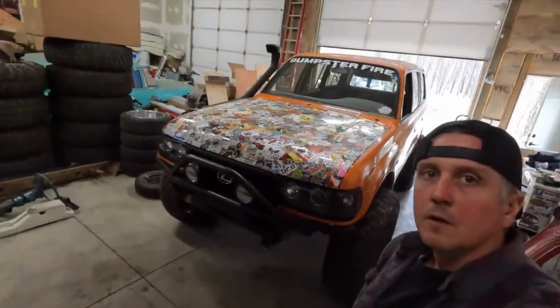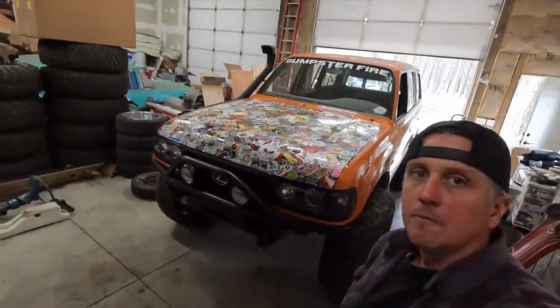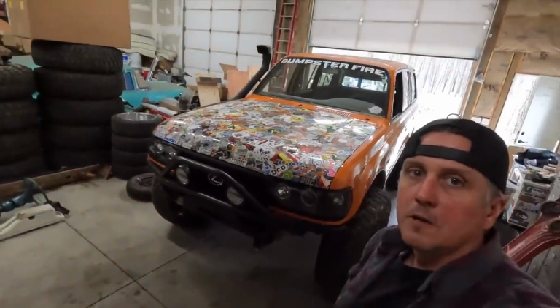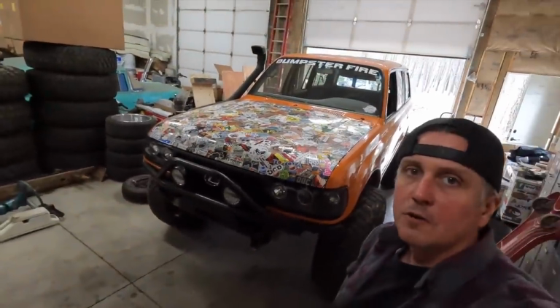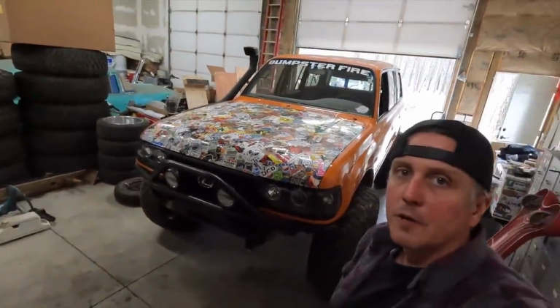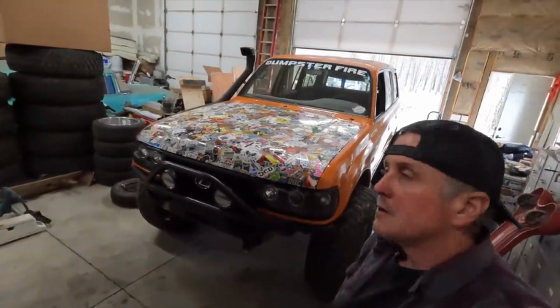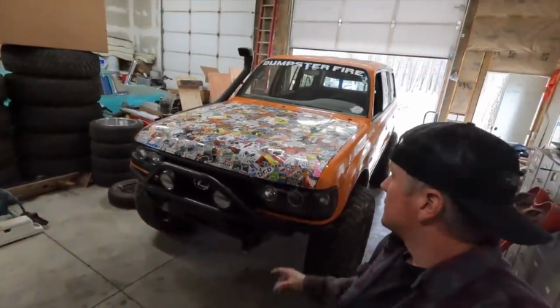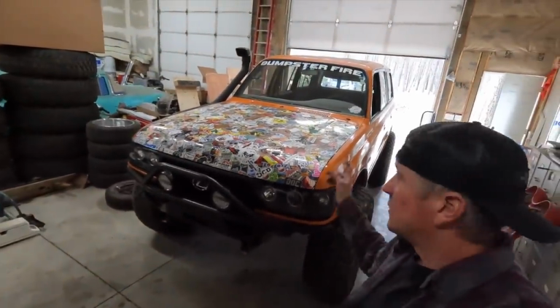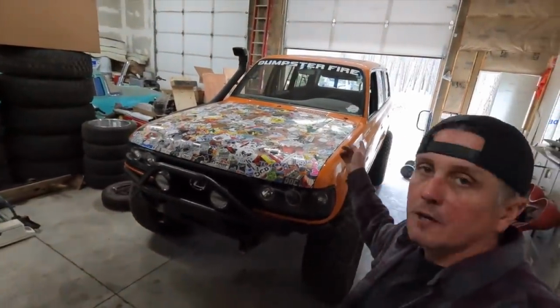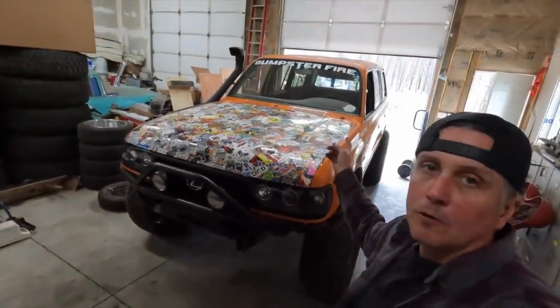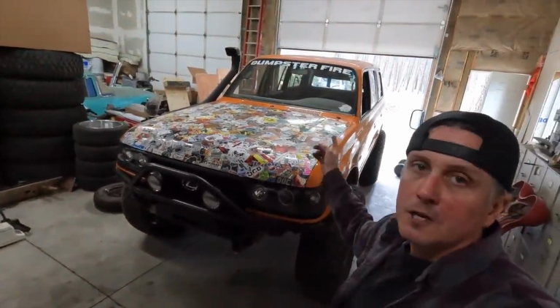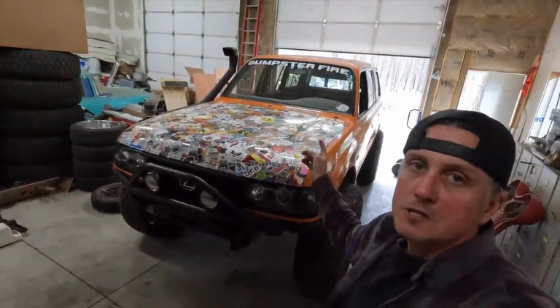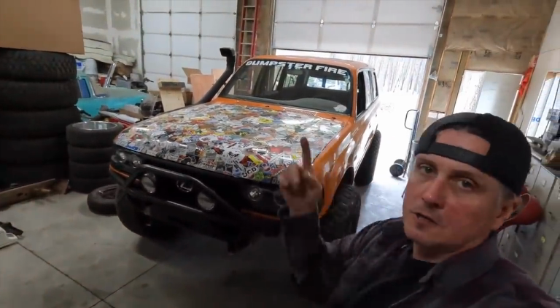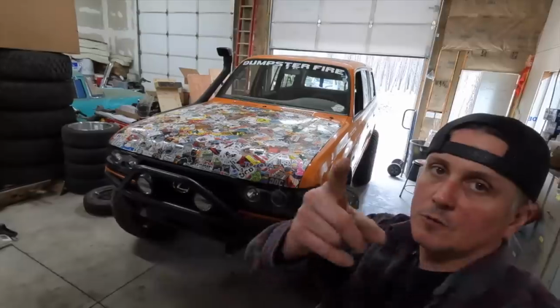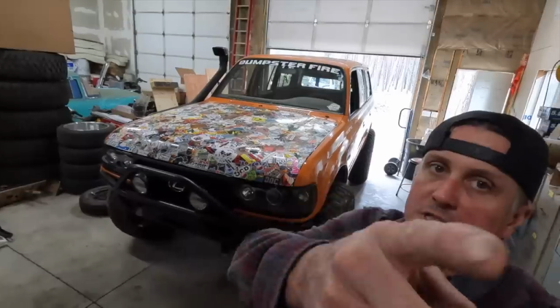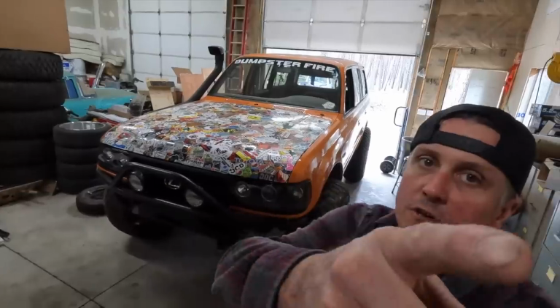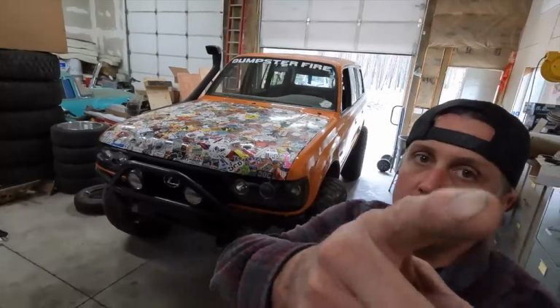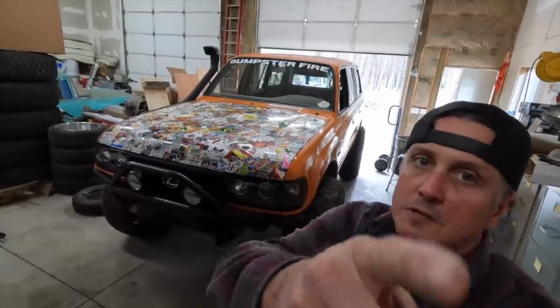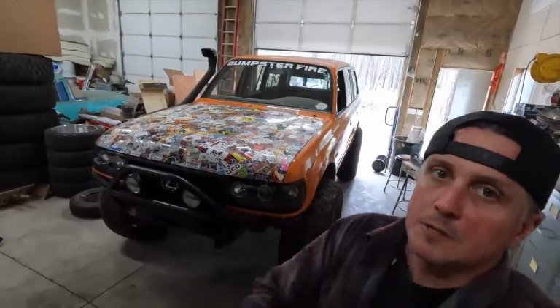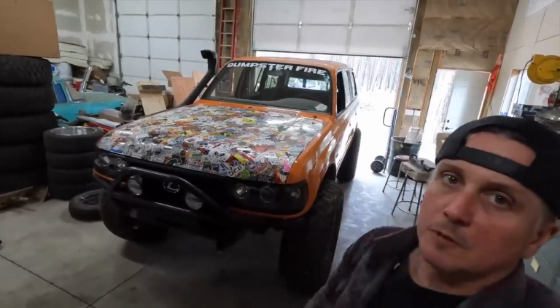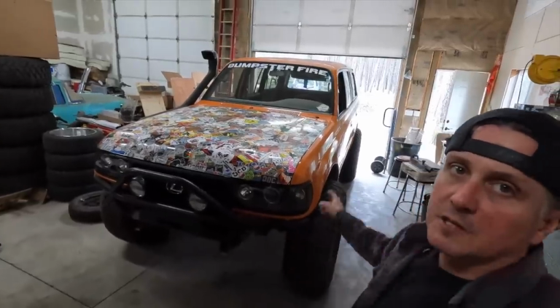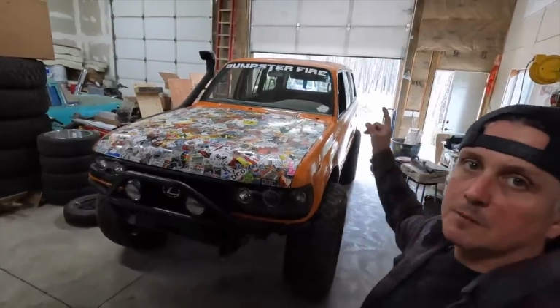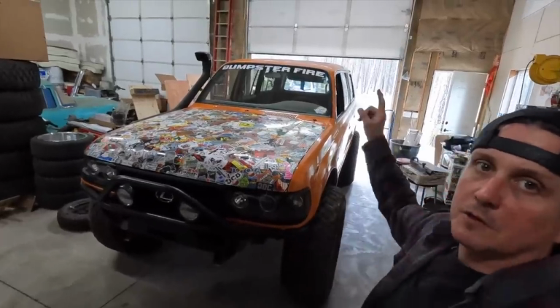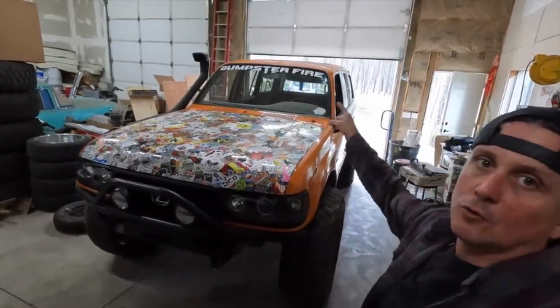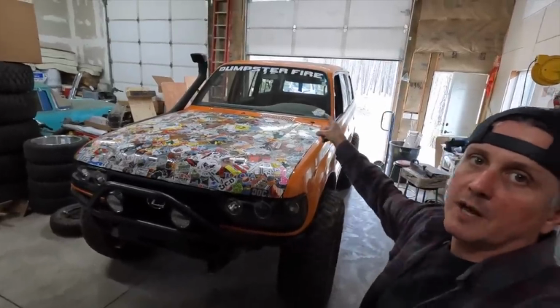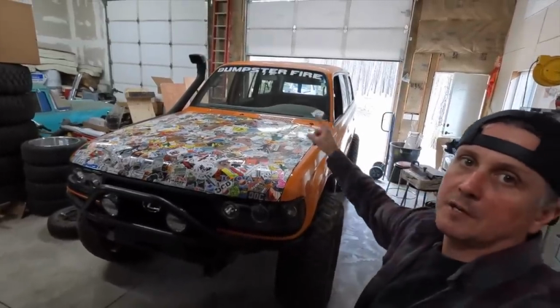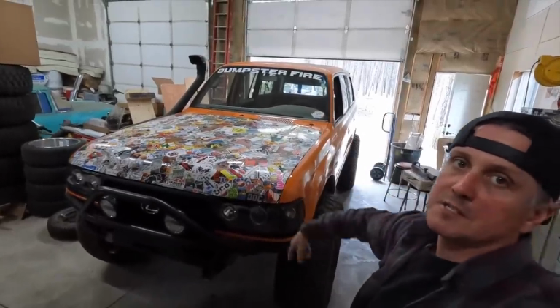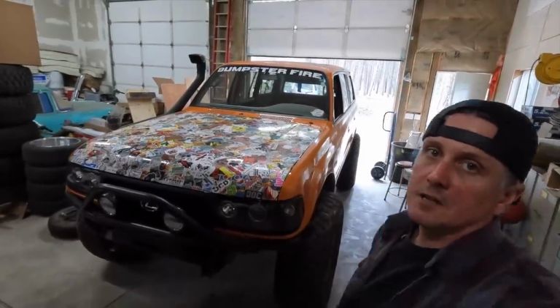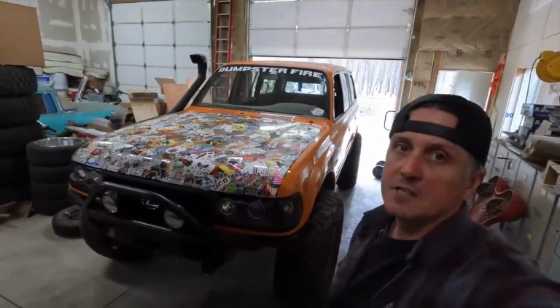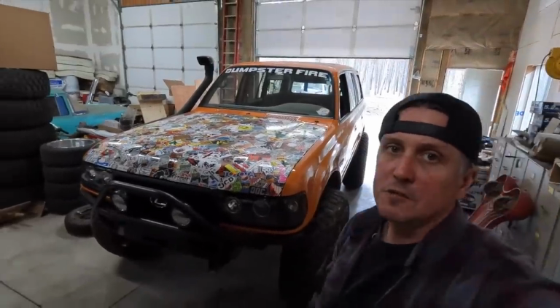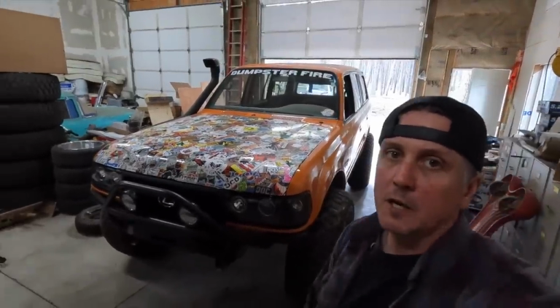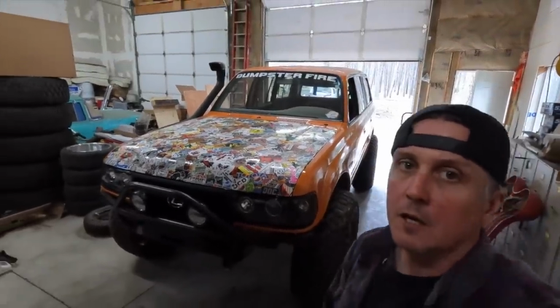If you like Toyotas and you like roll cages, you're going to want to stick around because I'm going to make something cool happen inside of this FJ80.